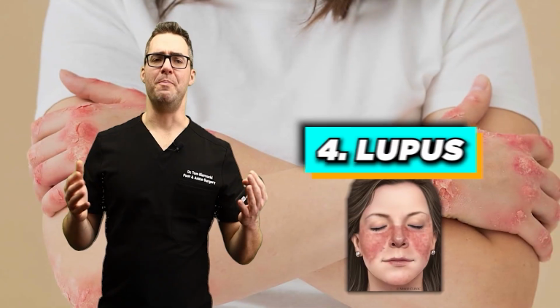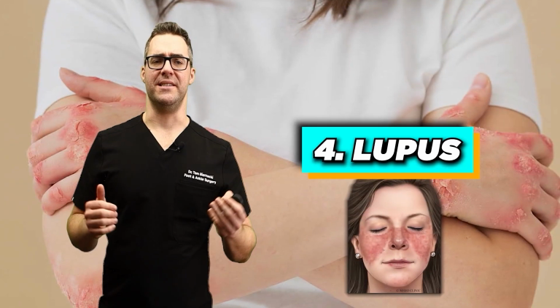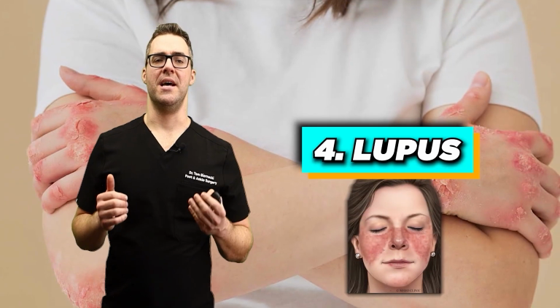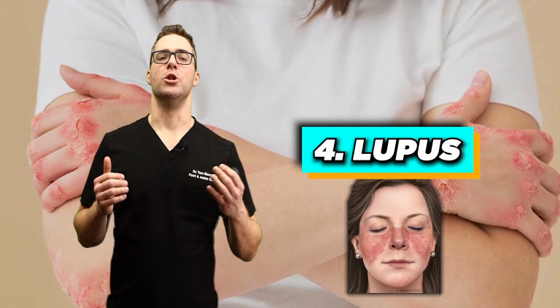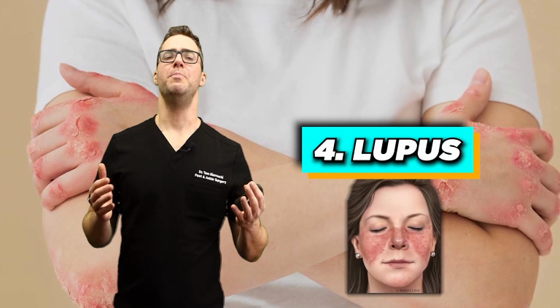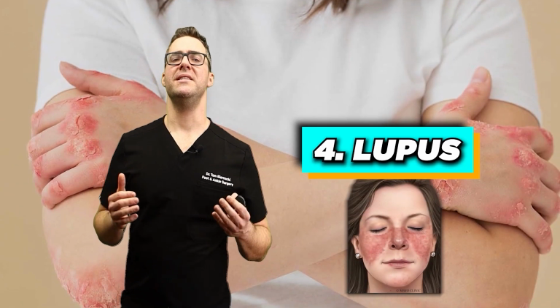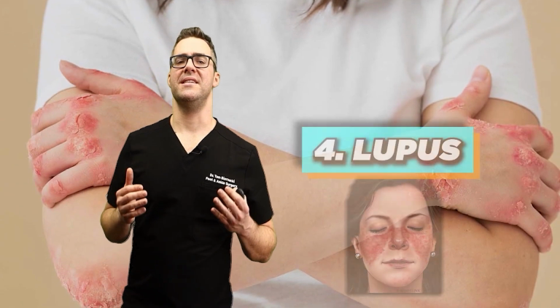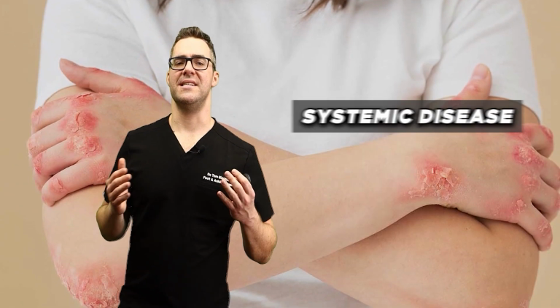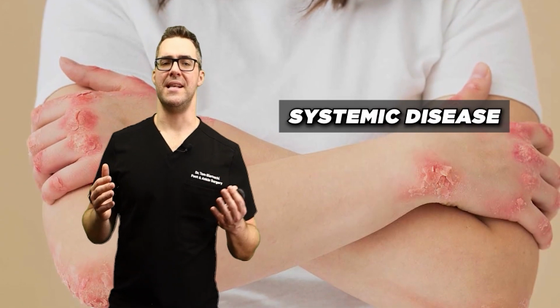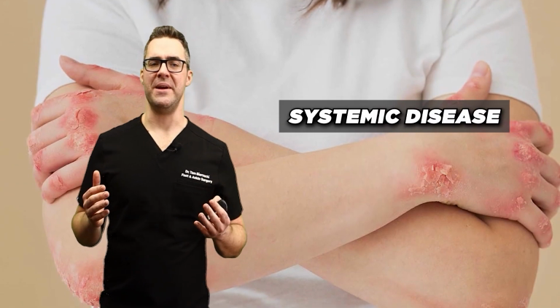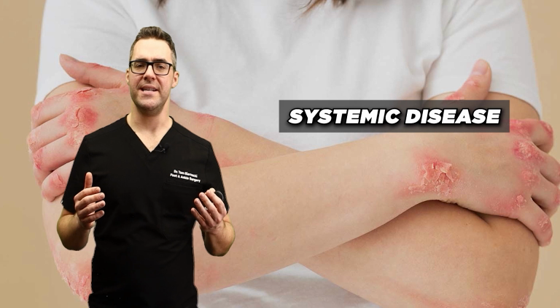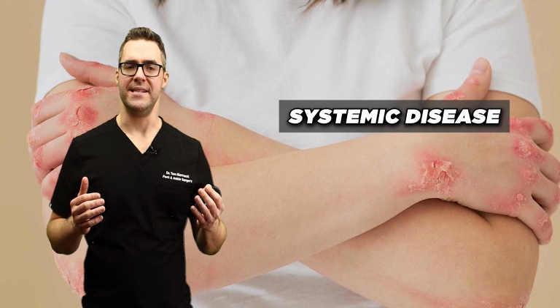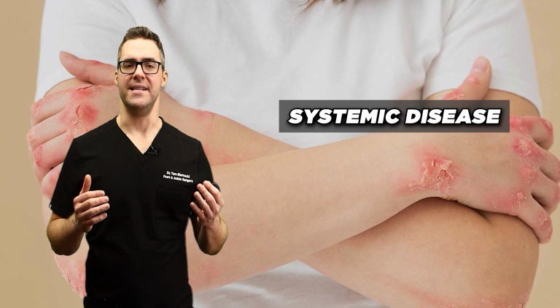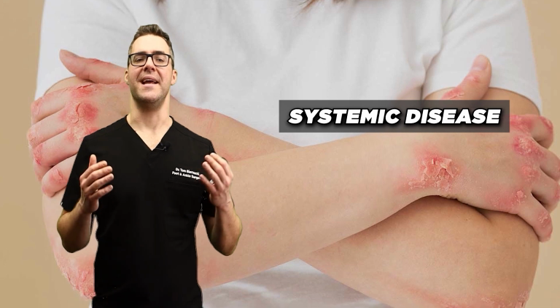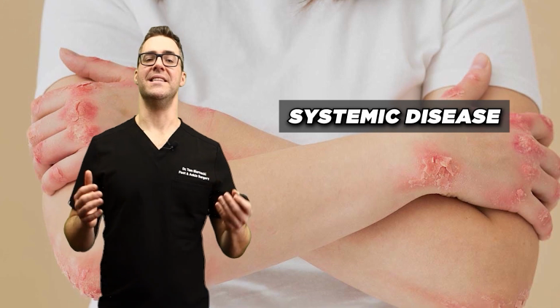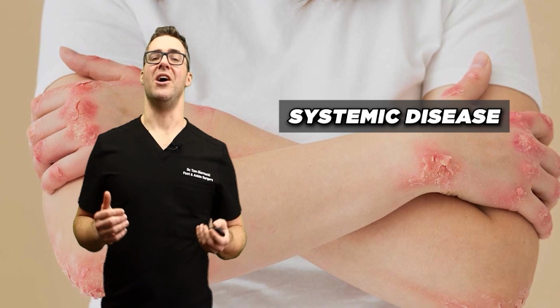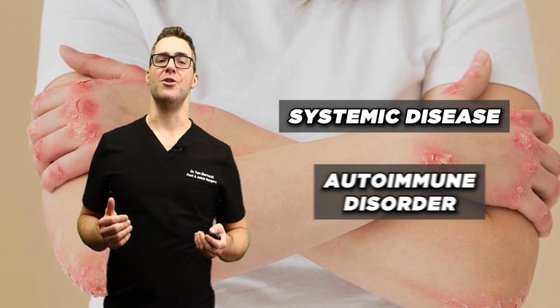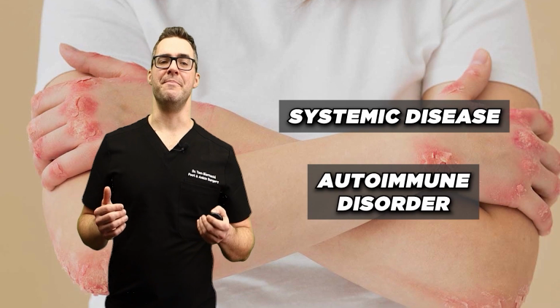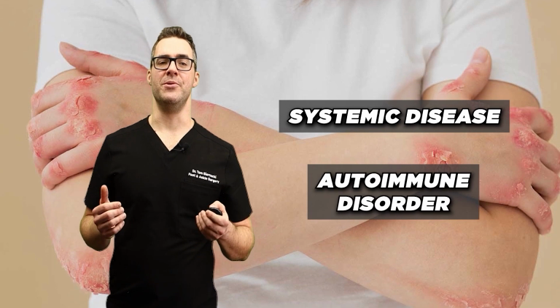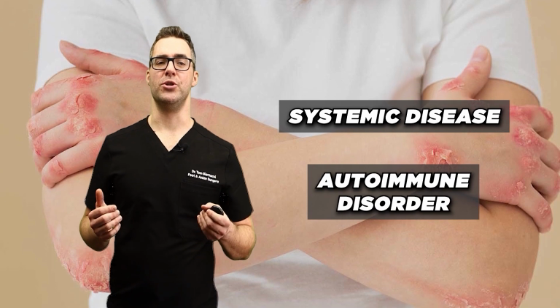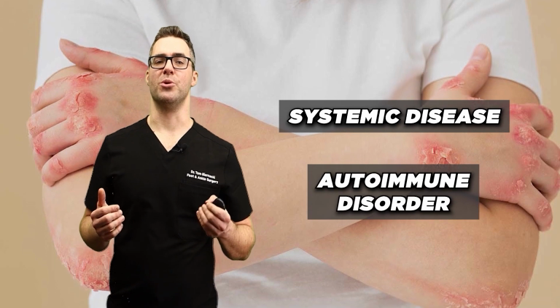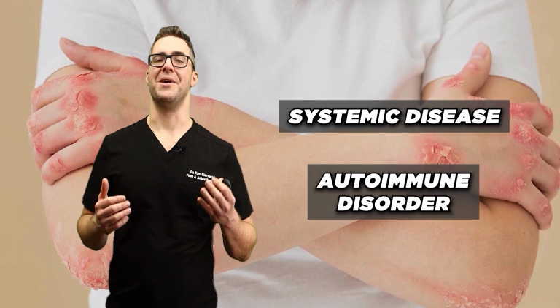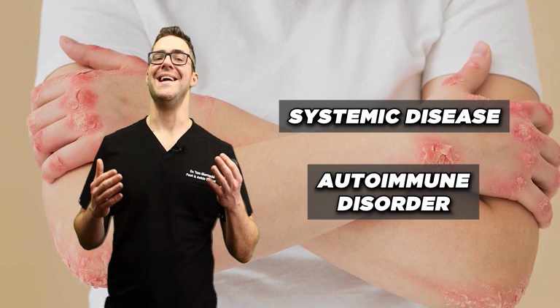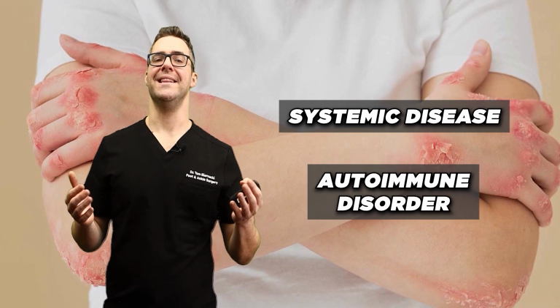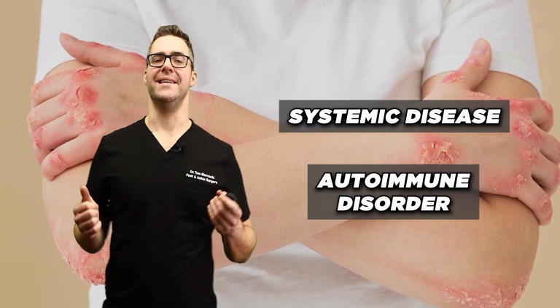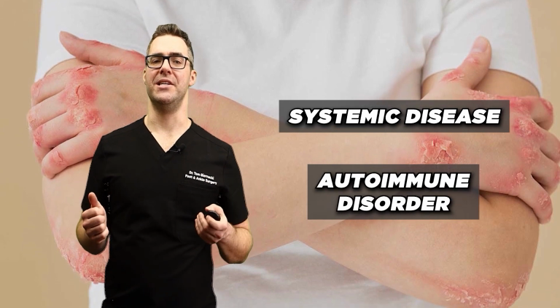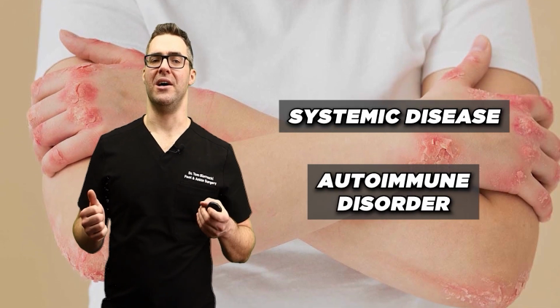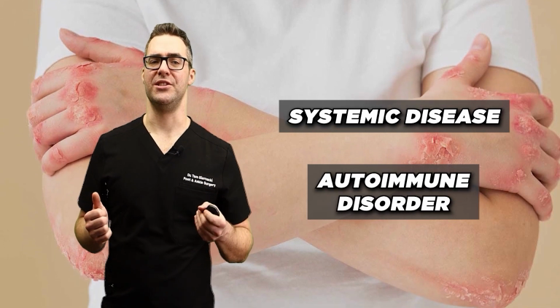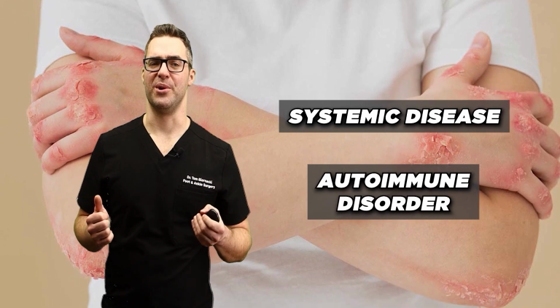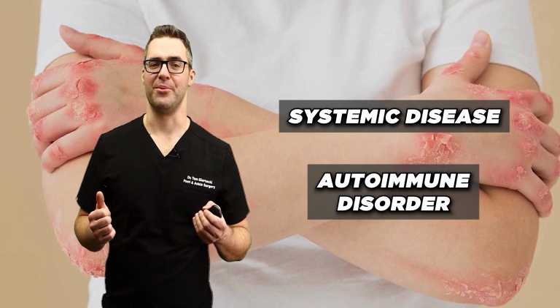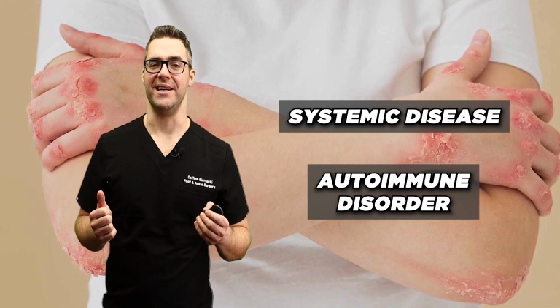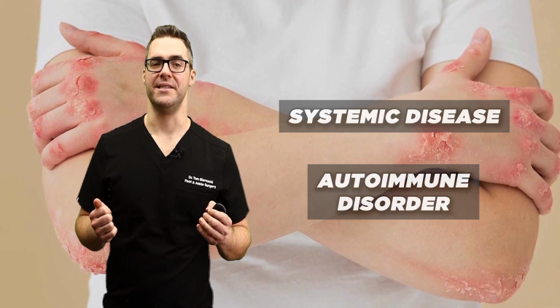Lupus. Lupus is a systemic disease and an autoimmune disorder. It can lead to osteoarthritis.